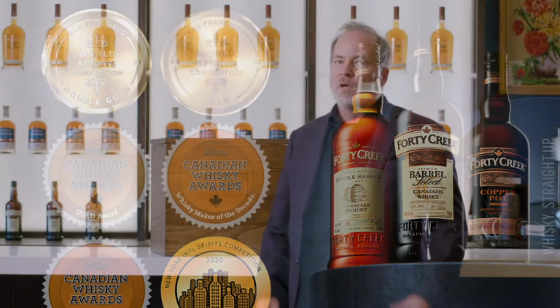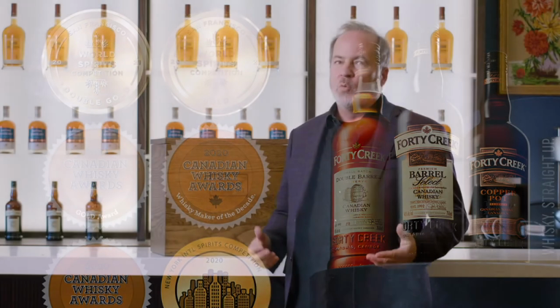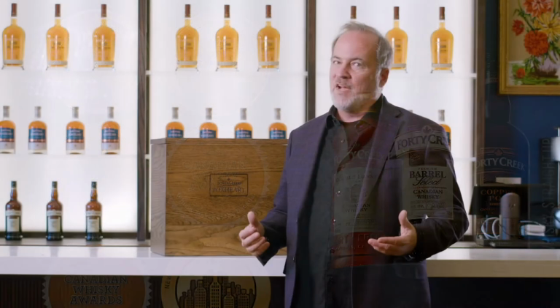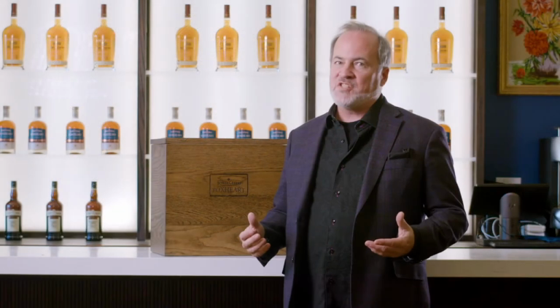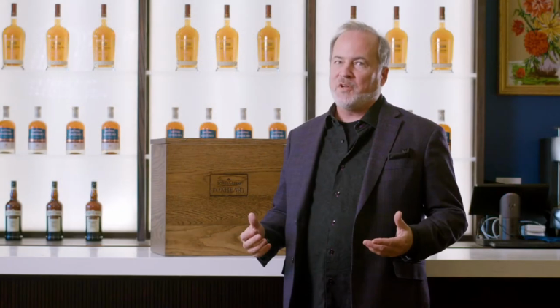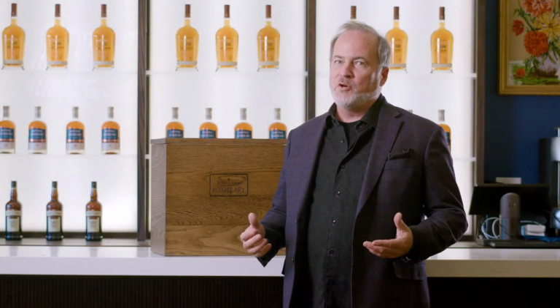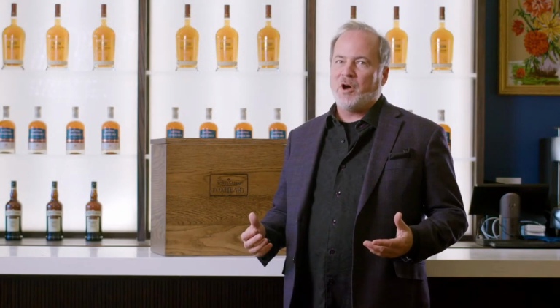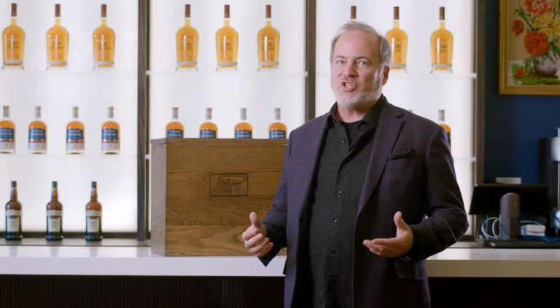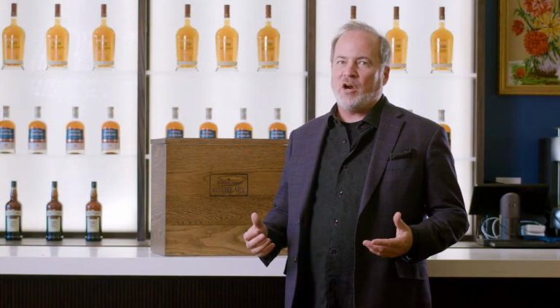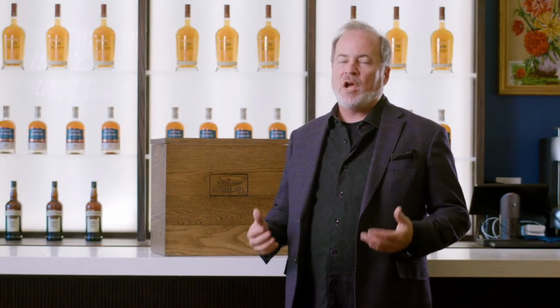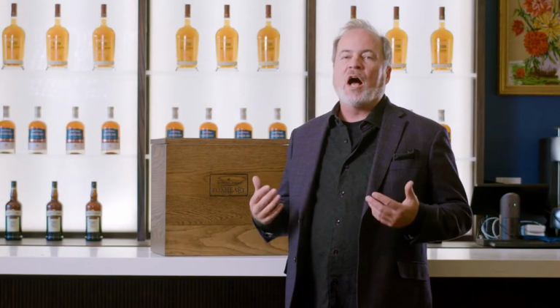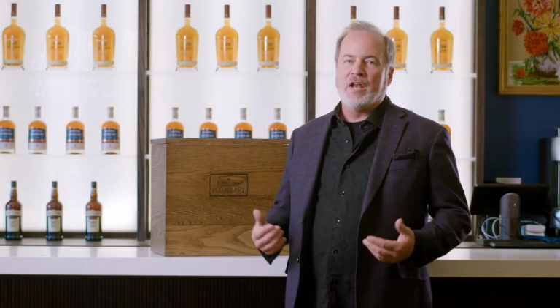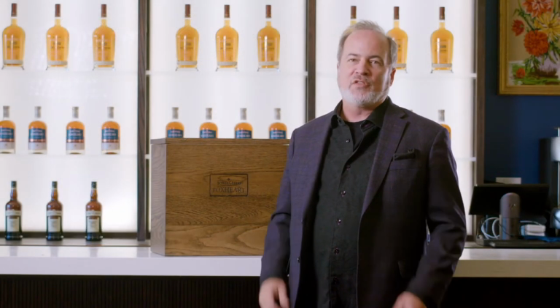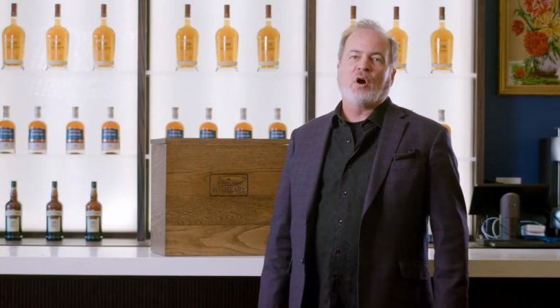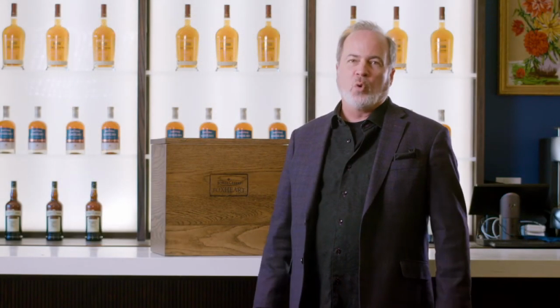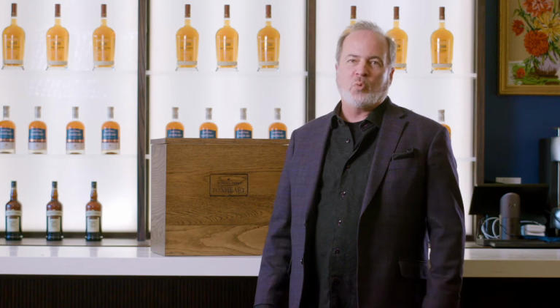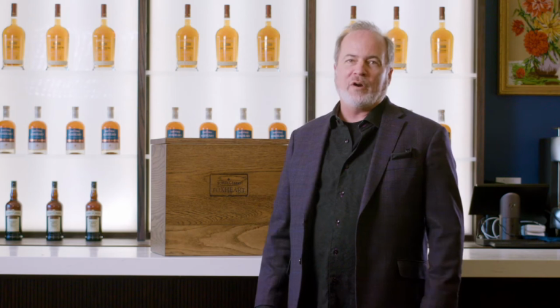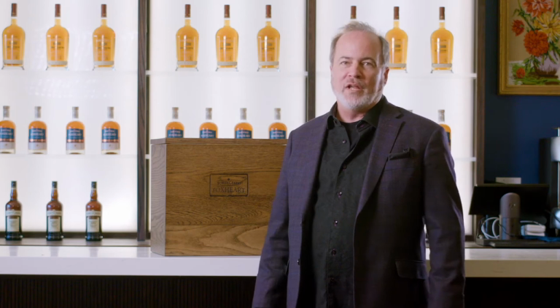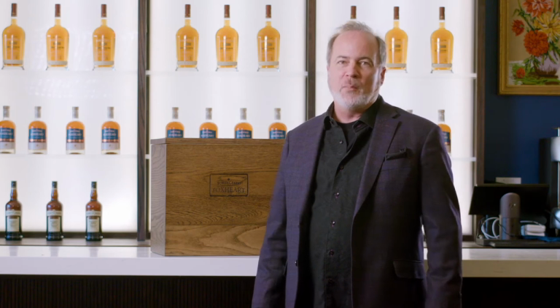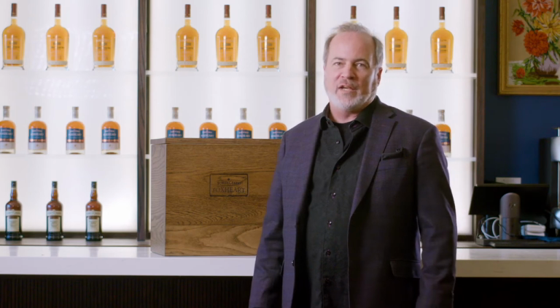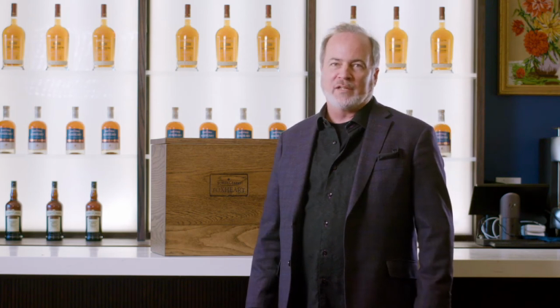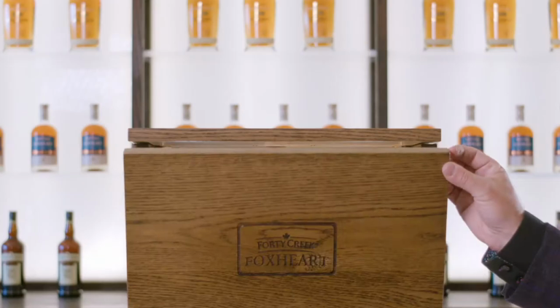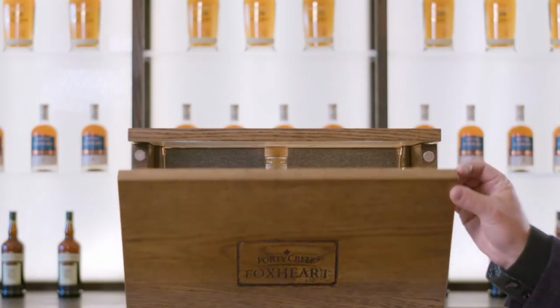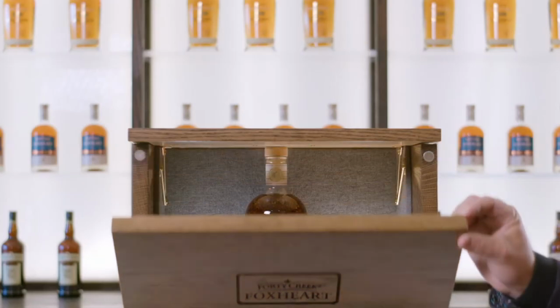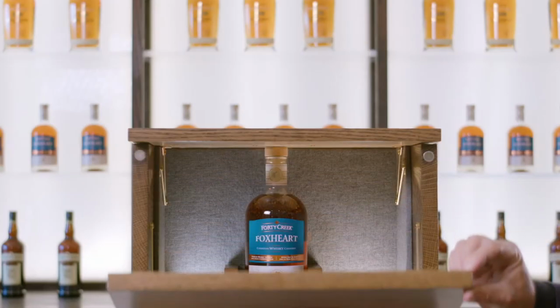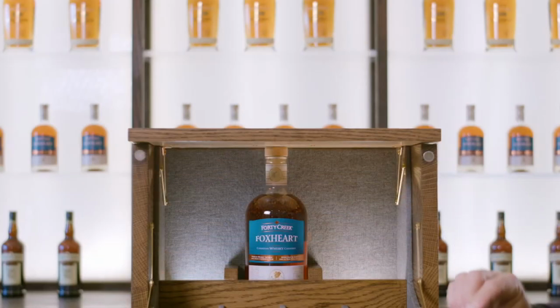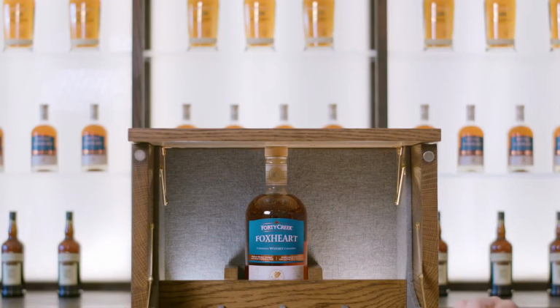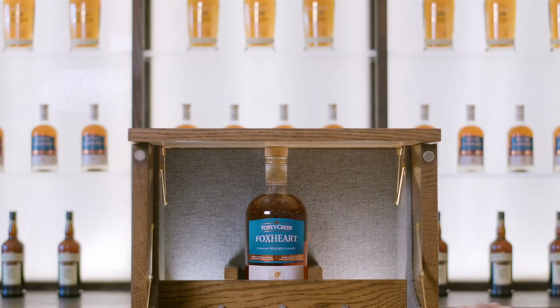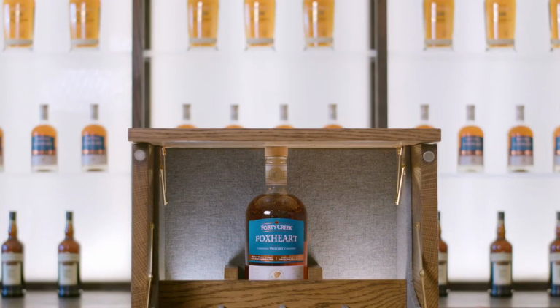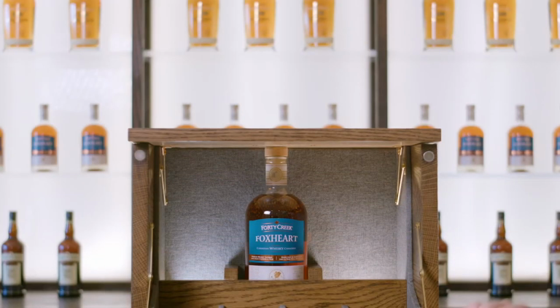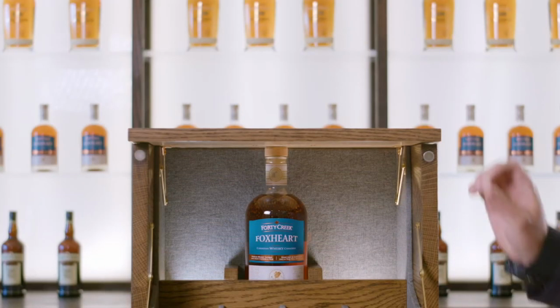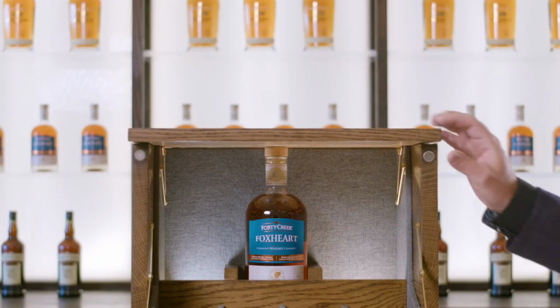We've got something new we want to share — another award winner in the making. Canada, meet Foxheart.